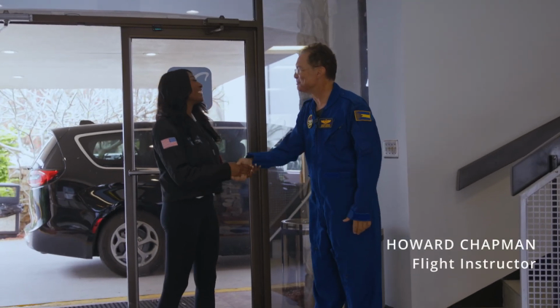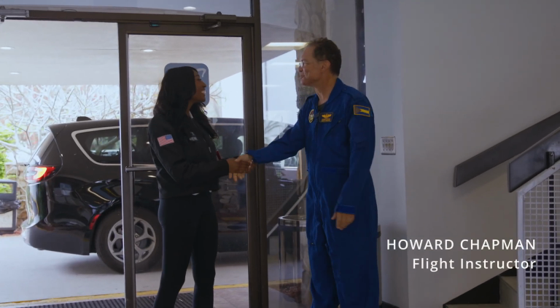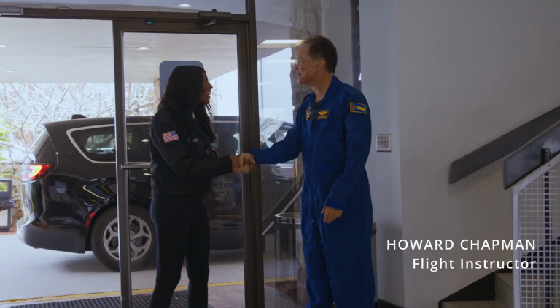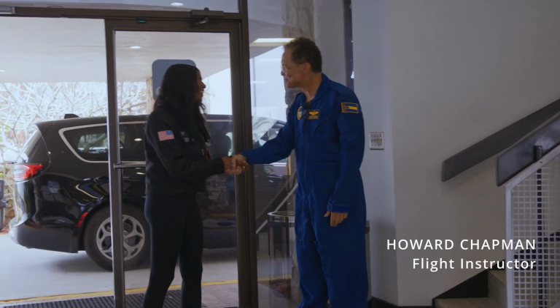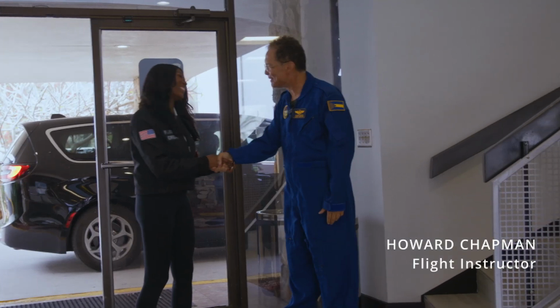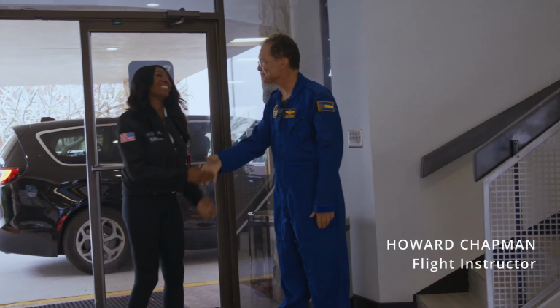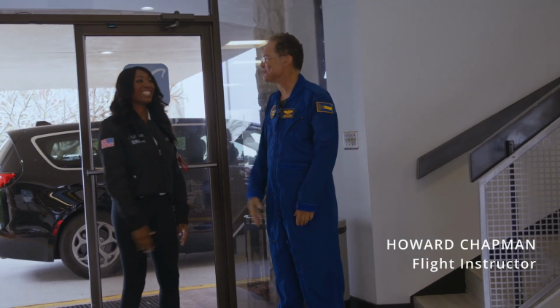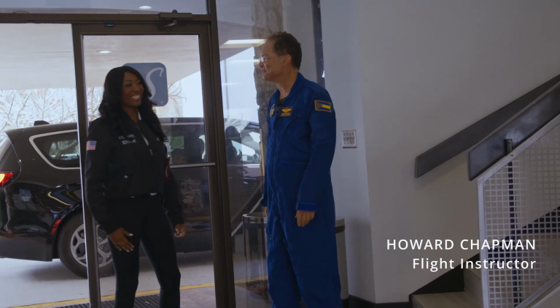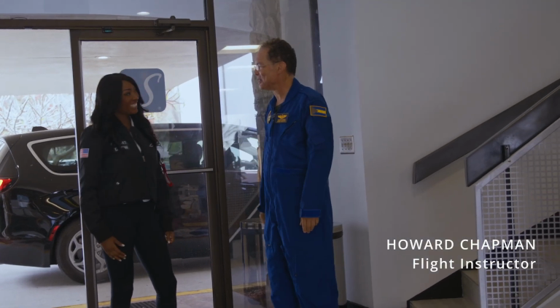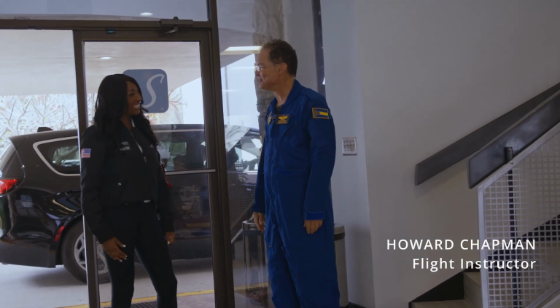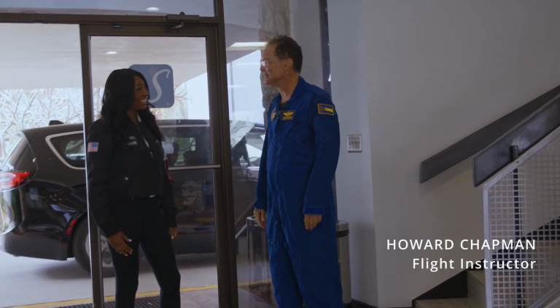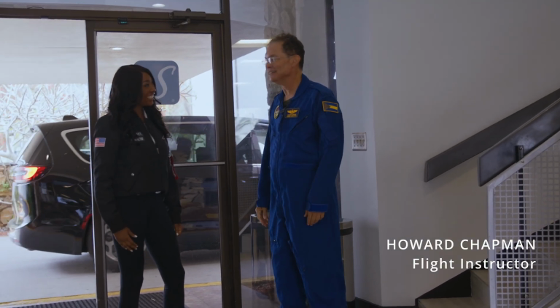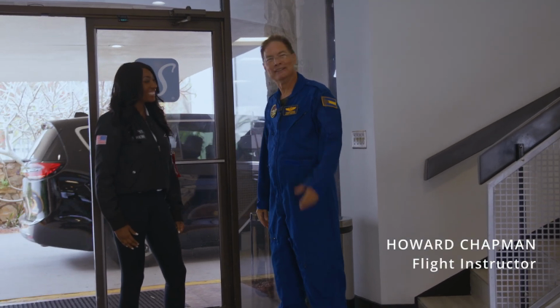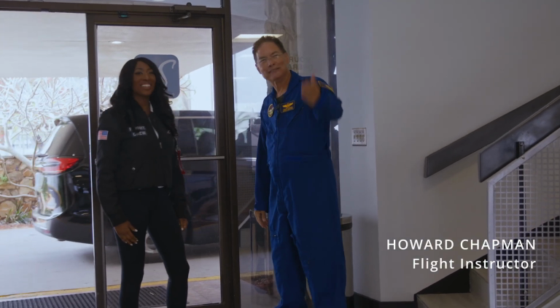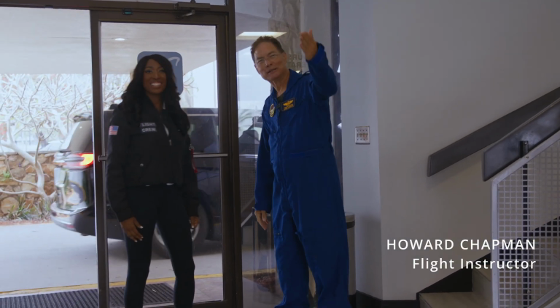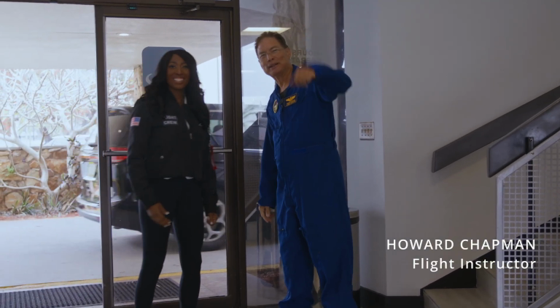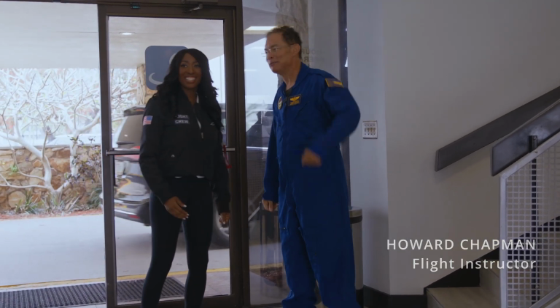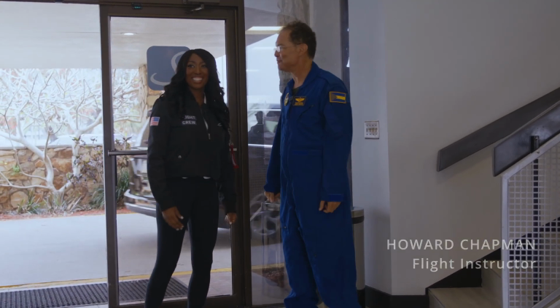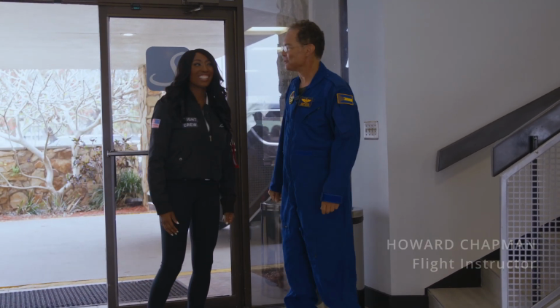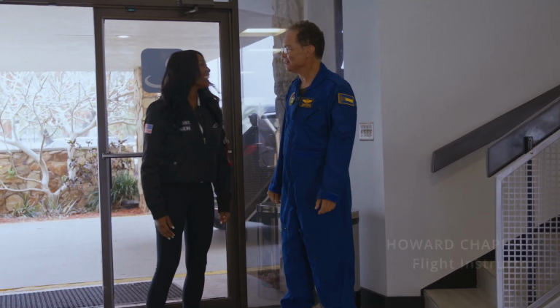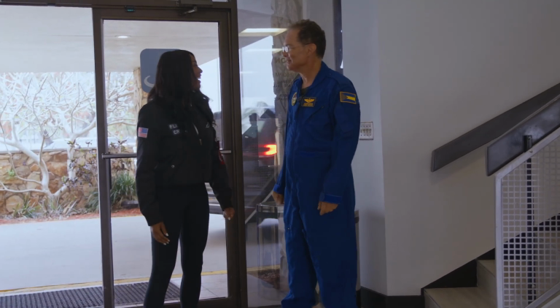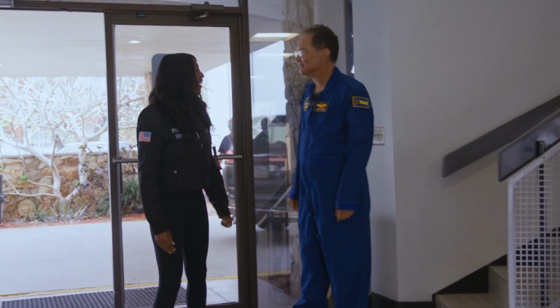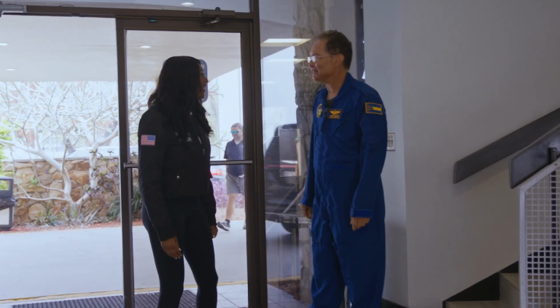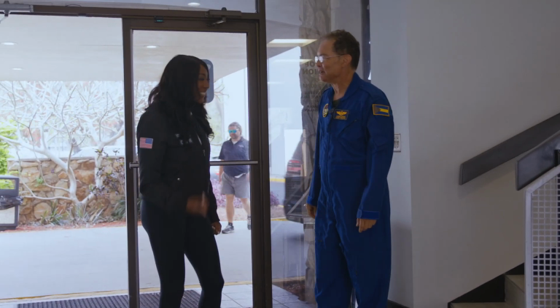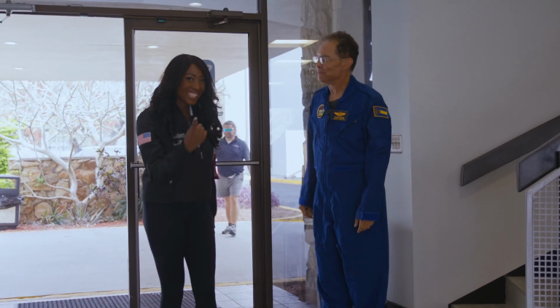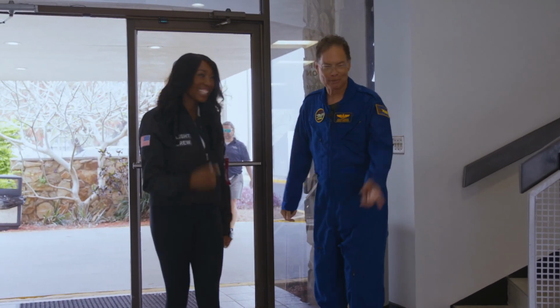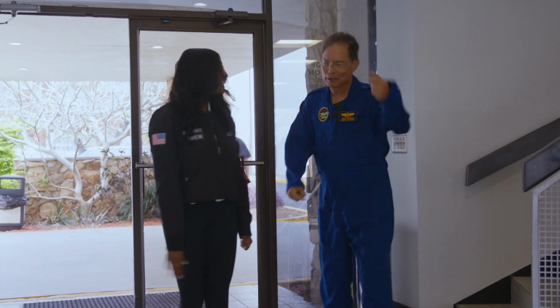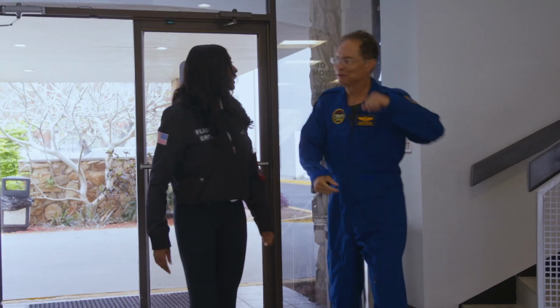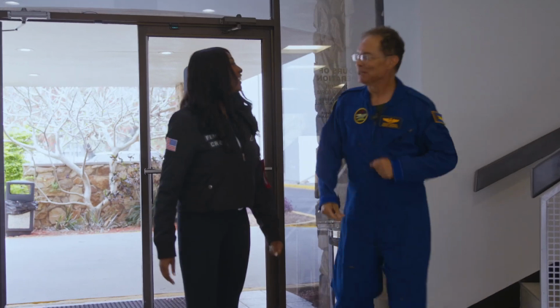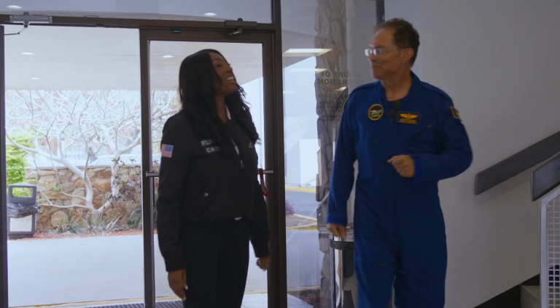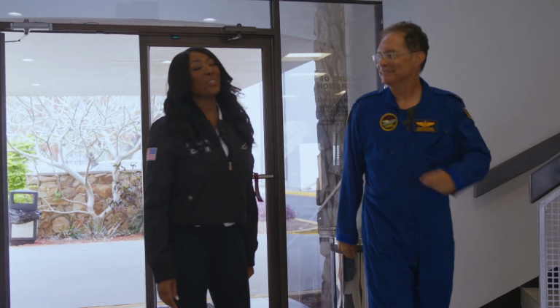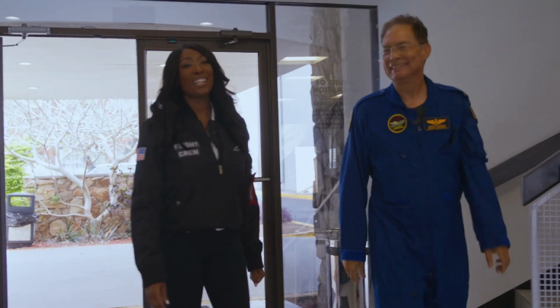Welcome to Aurora Airspace. Looking forward to flying with you. Let's go — got the plane ready for you. Can we go see it? We're going to go fill it up.